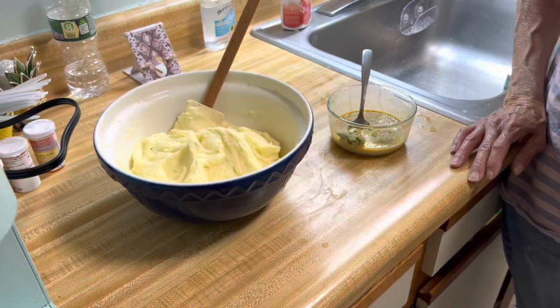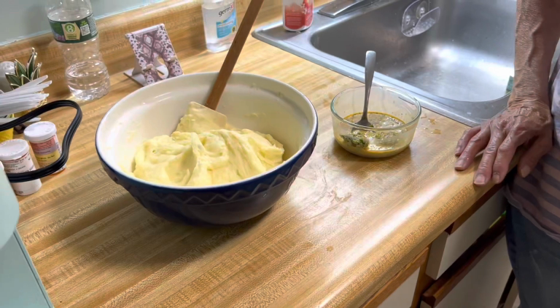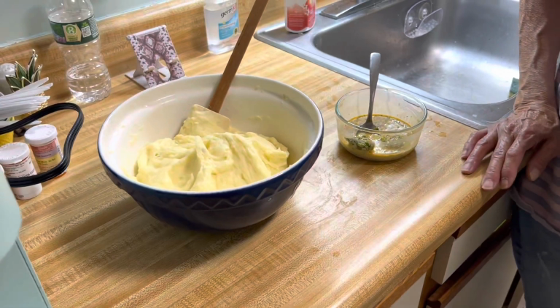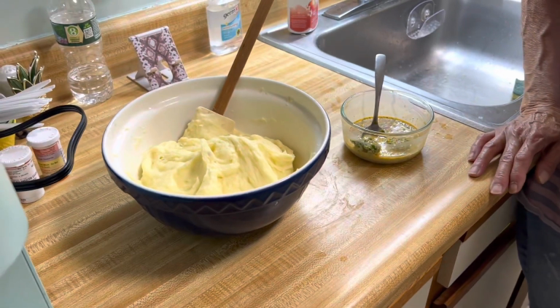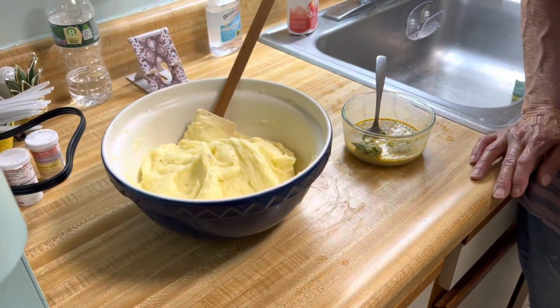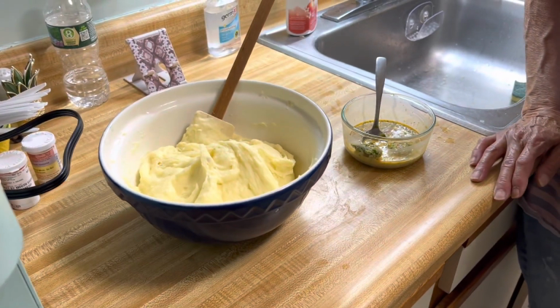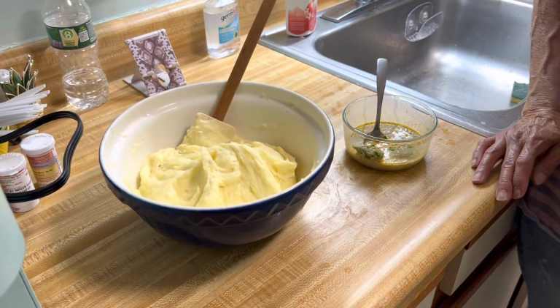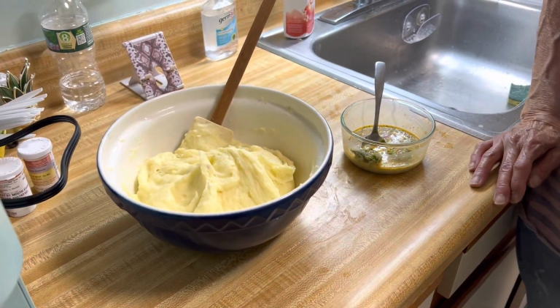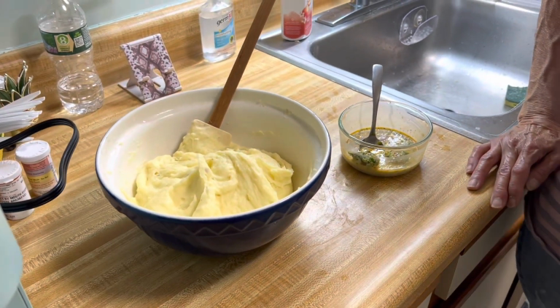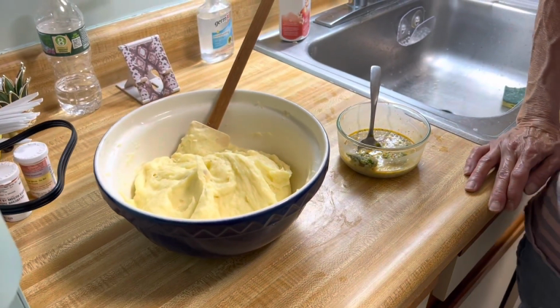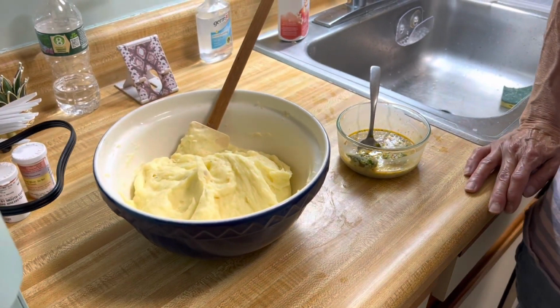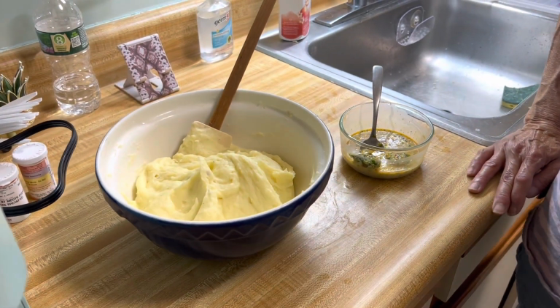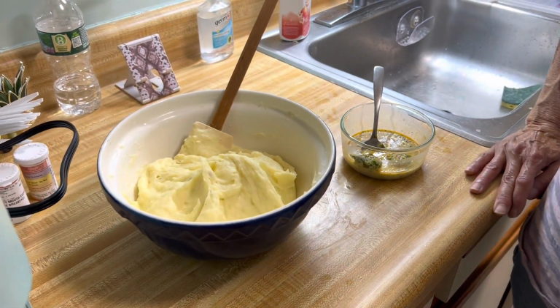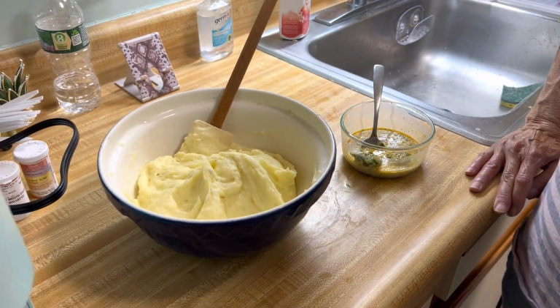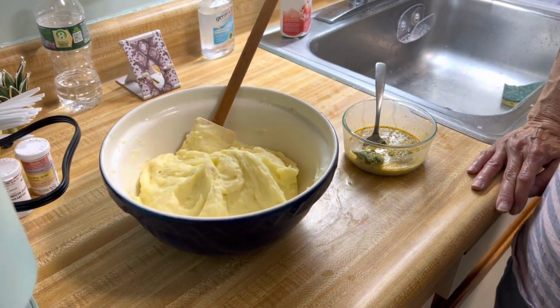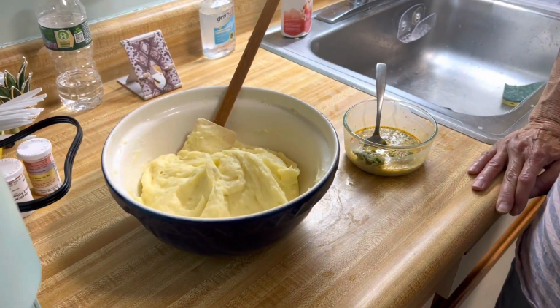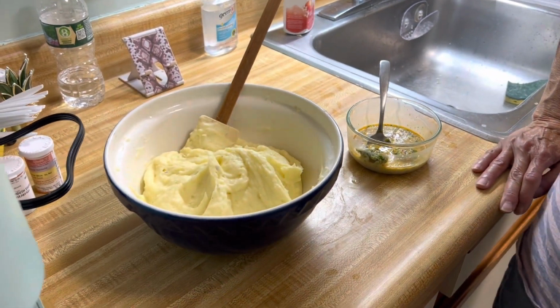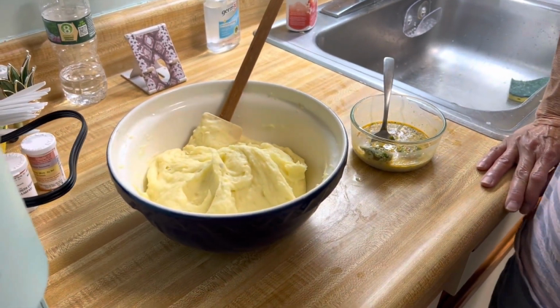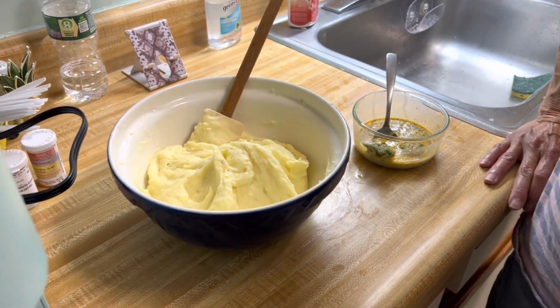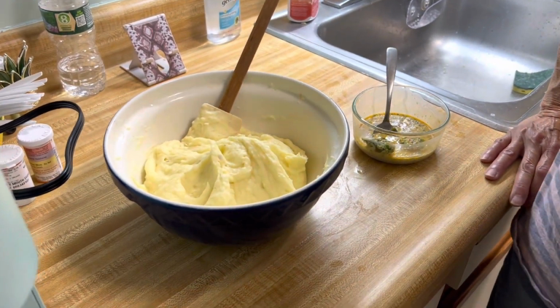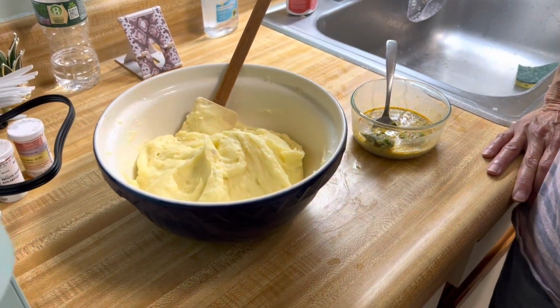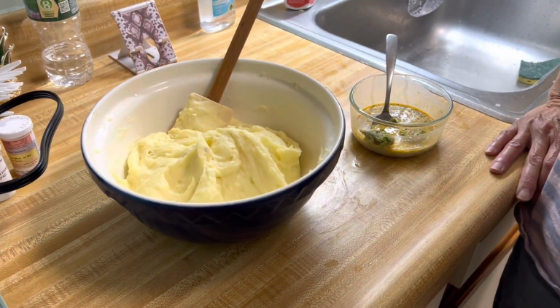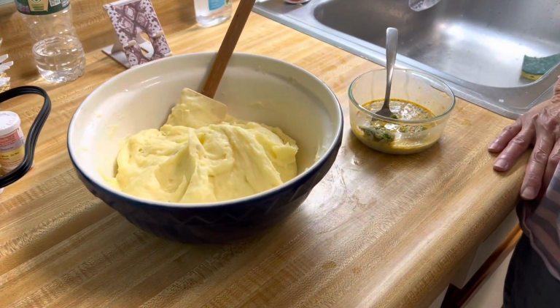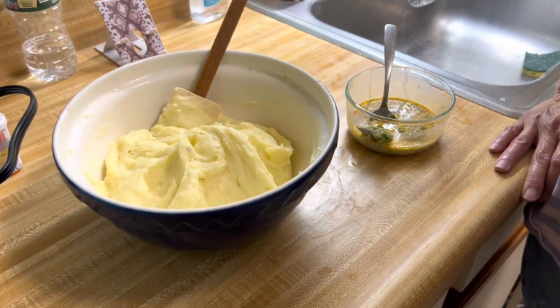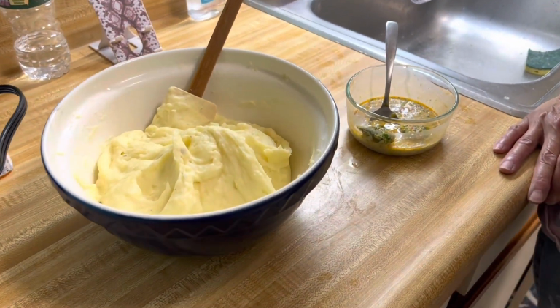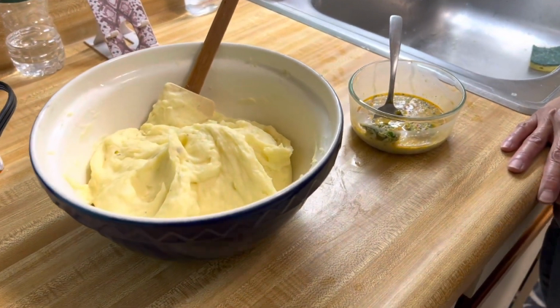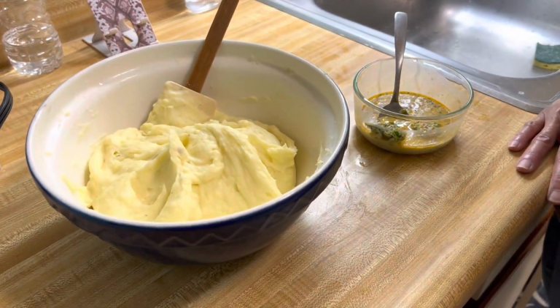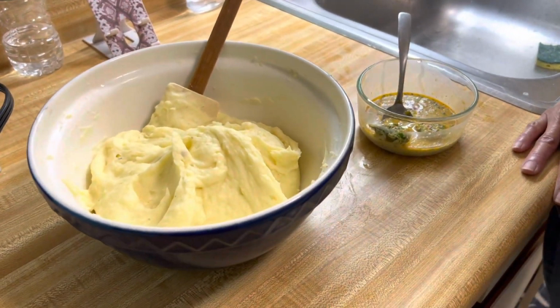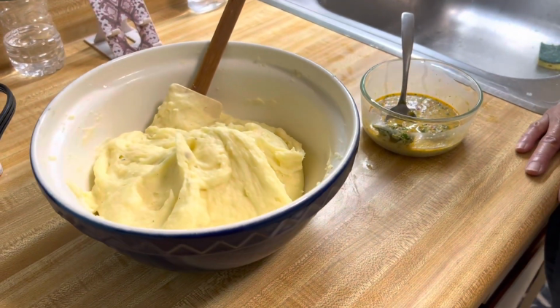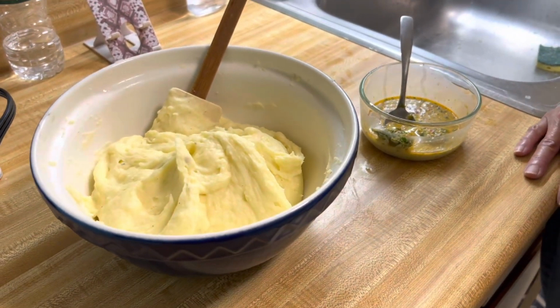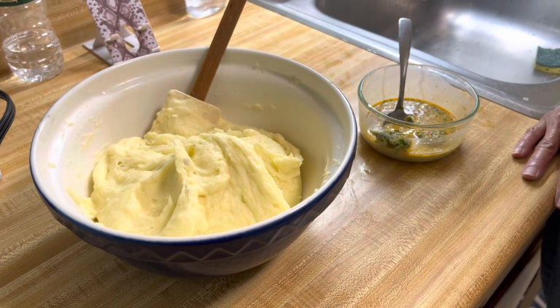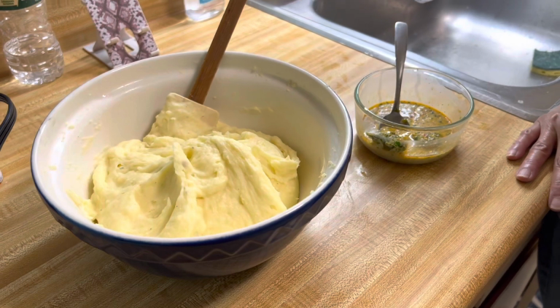Hi, welcome to Food Goodie. Today we're going to make my version of shepherd's pie.